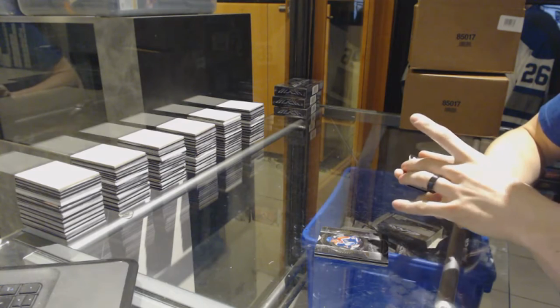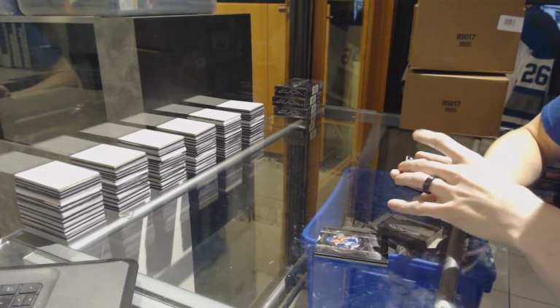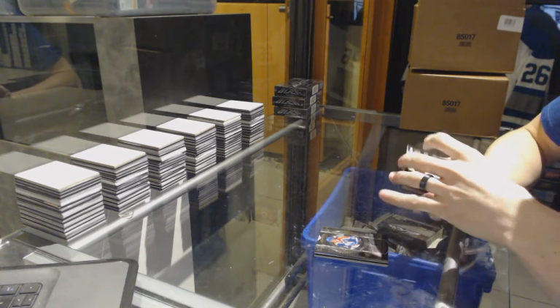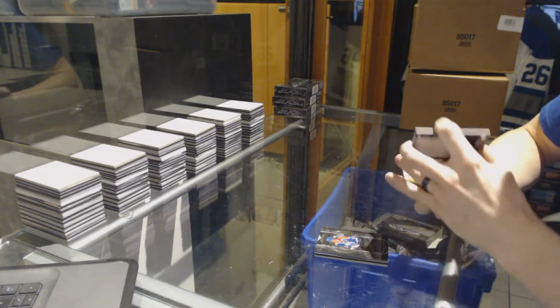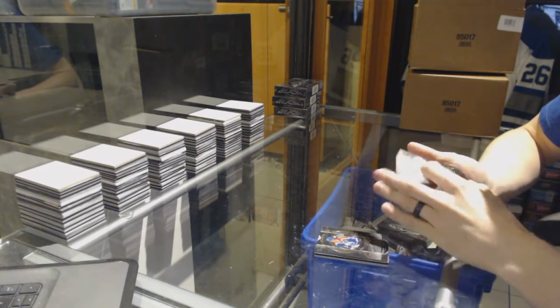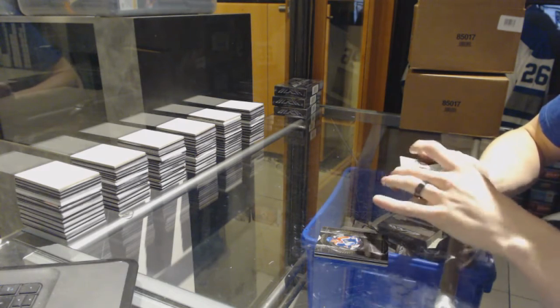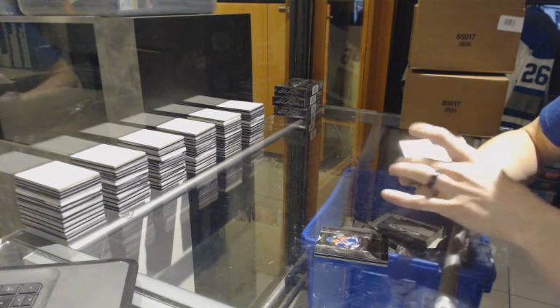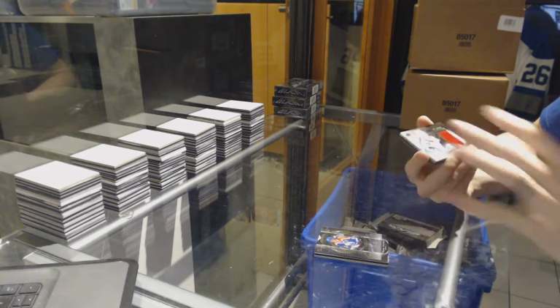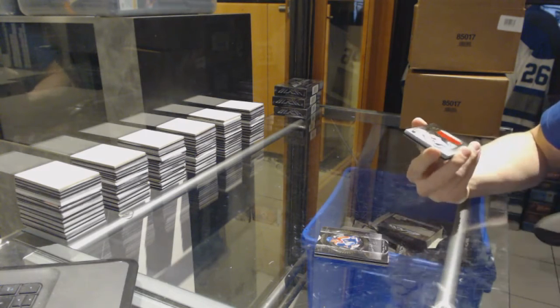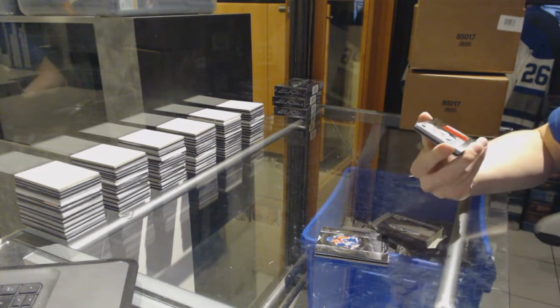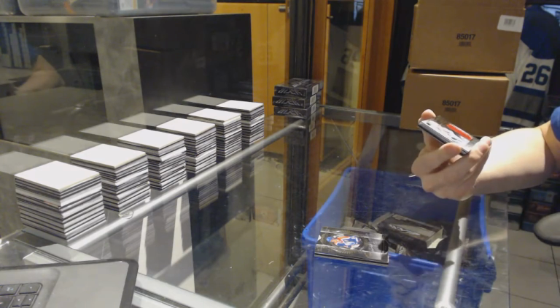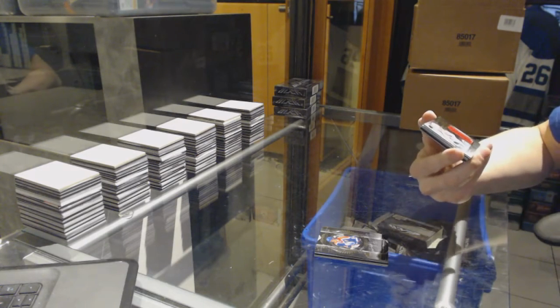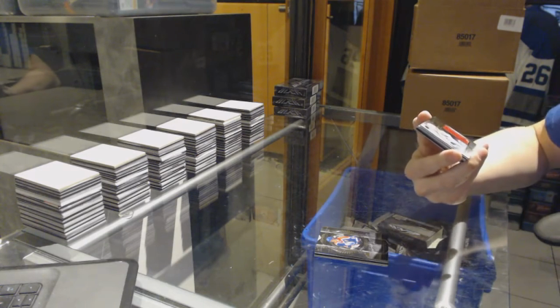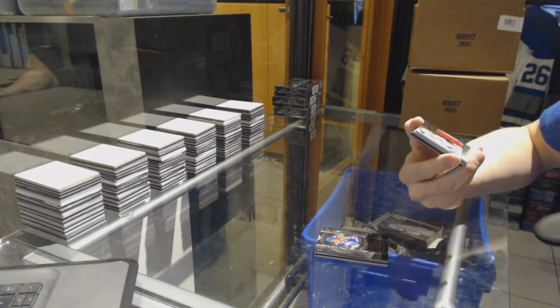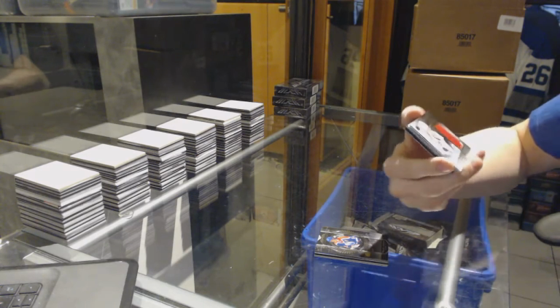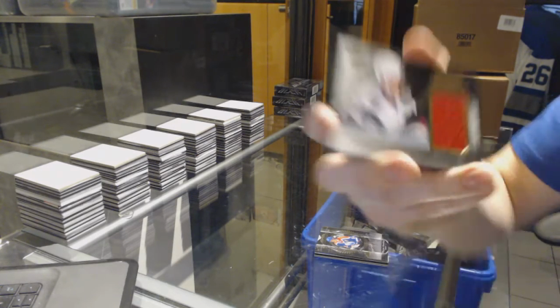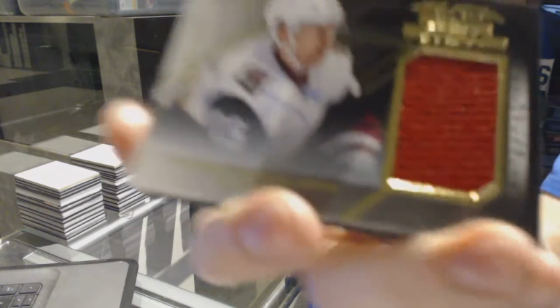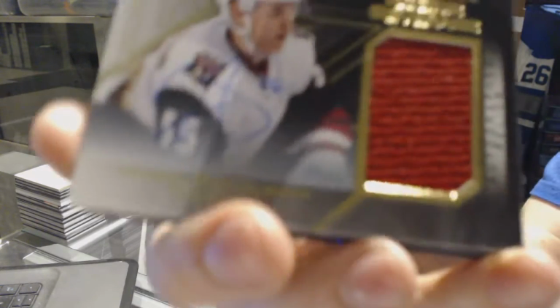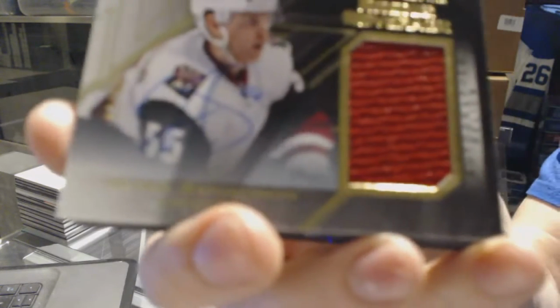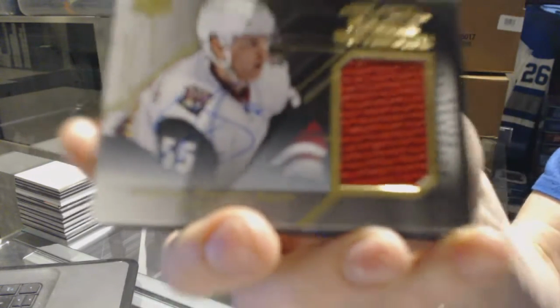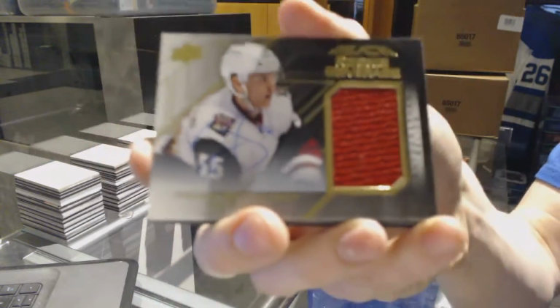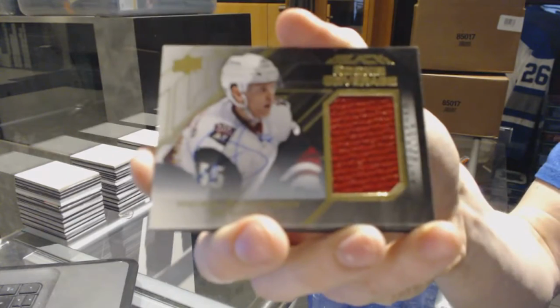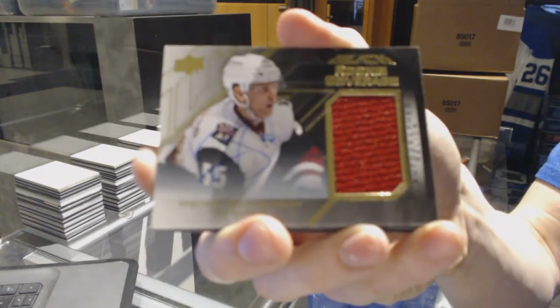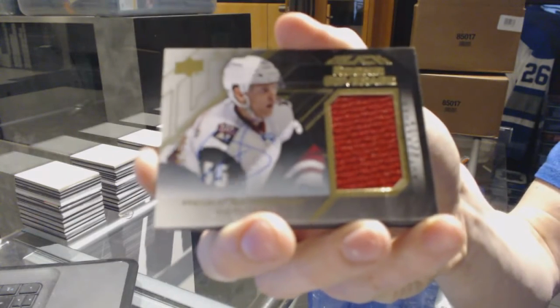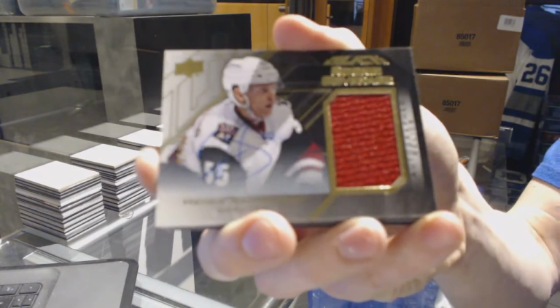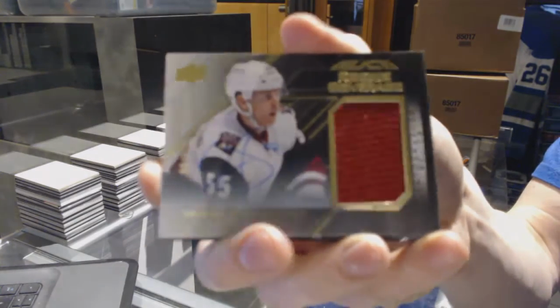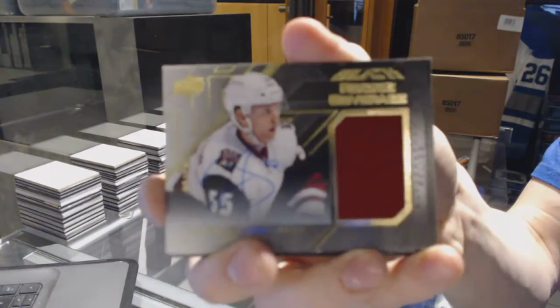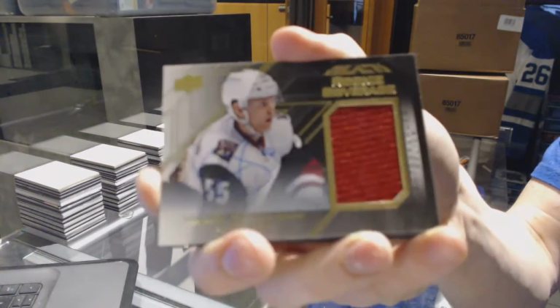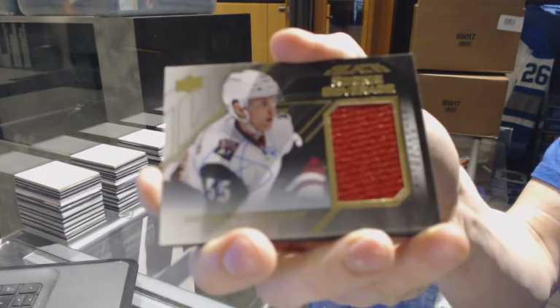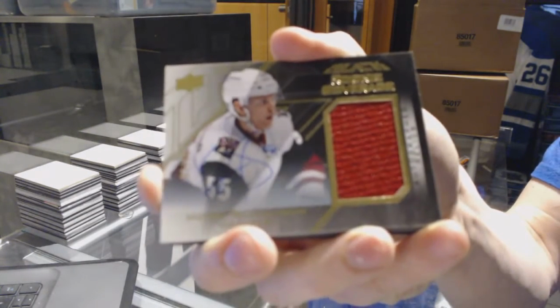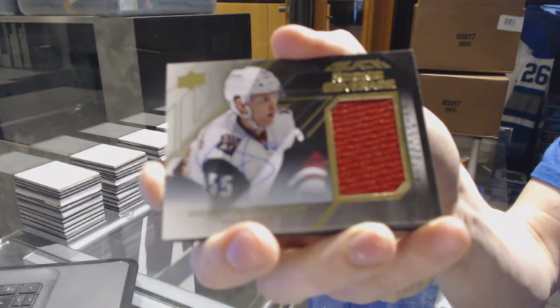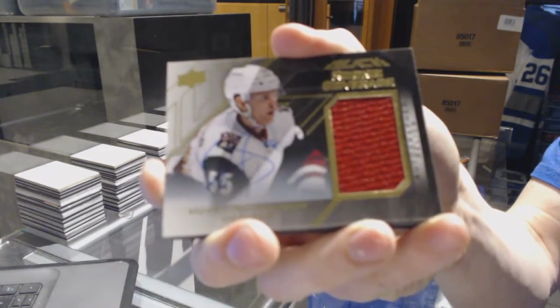We've got a rookie coverage autographed jersey, number 2 of 60, for the Arizona Coyotes — Henrik Samuelsson.